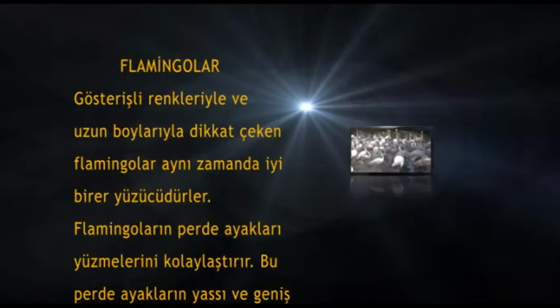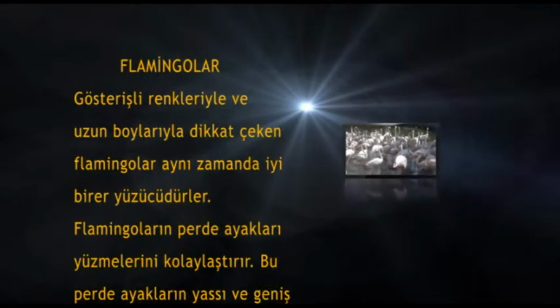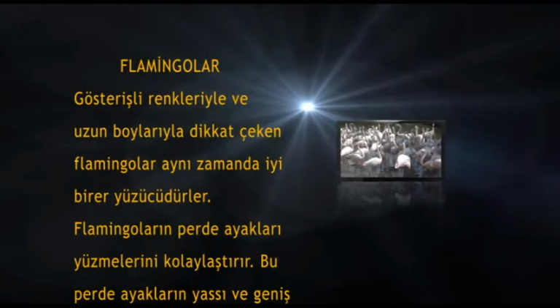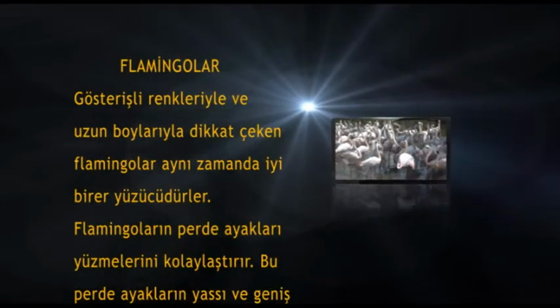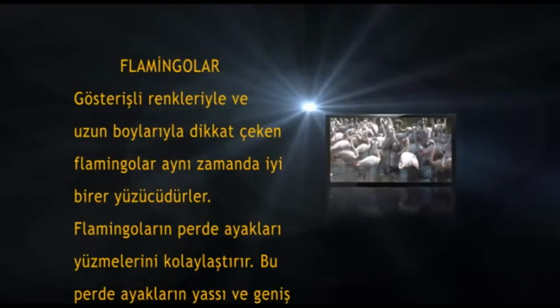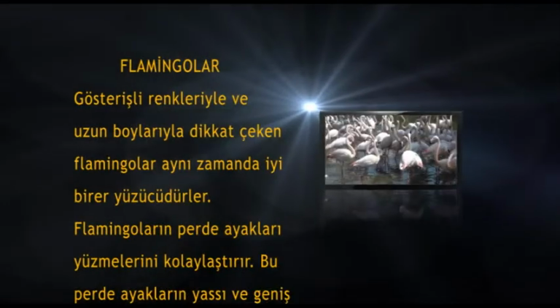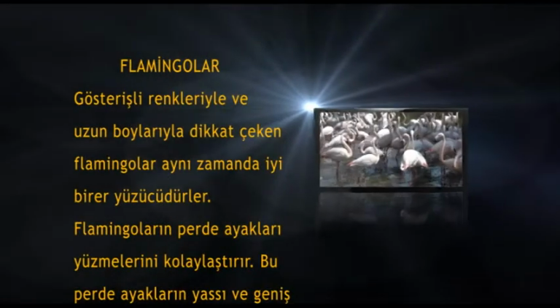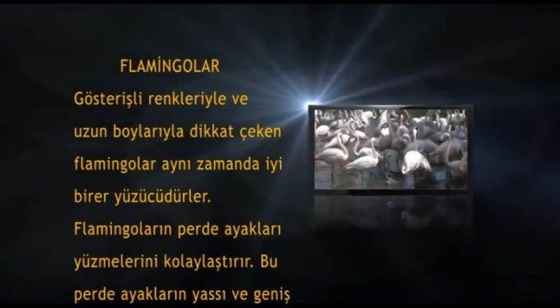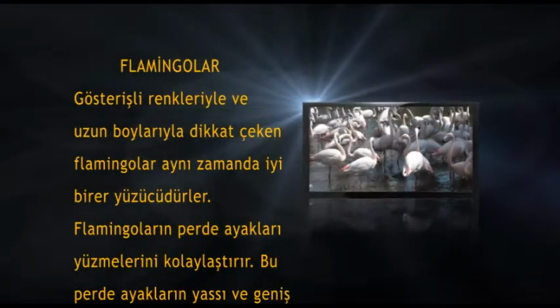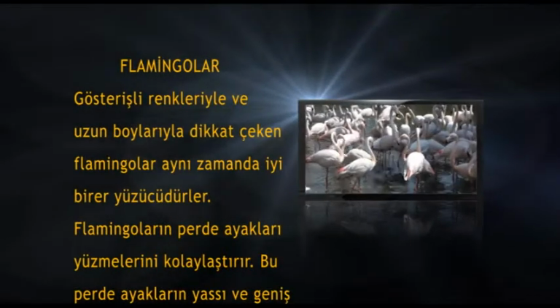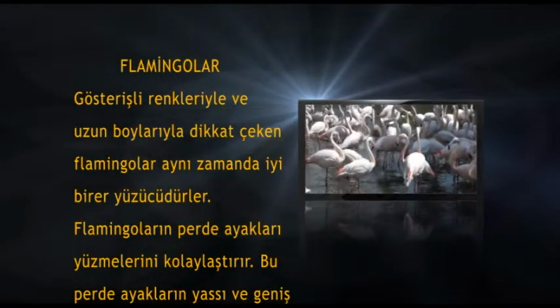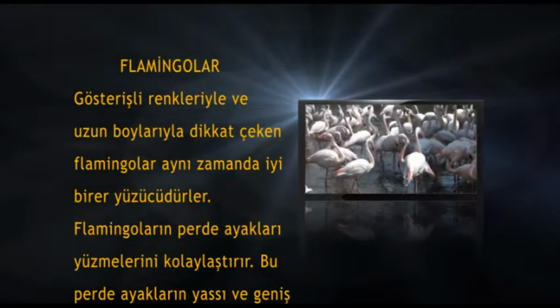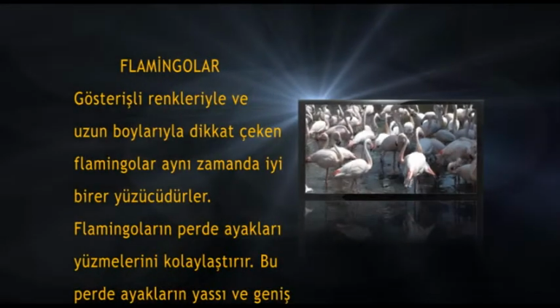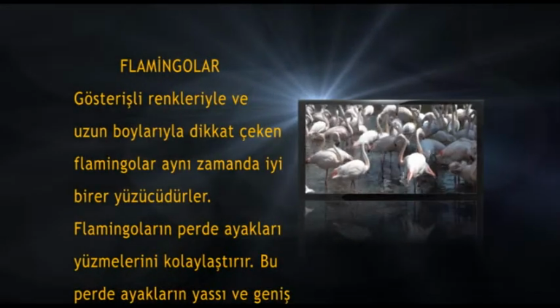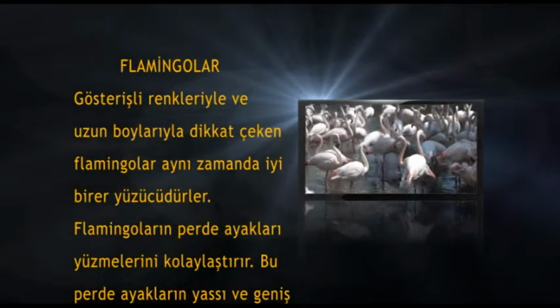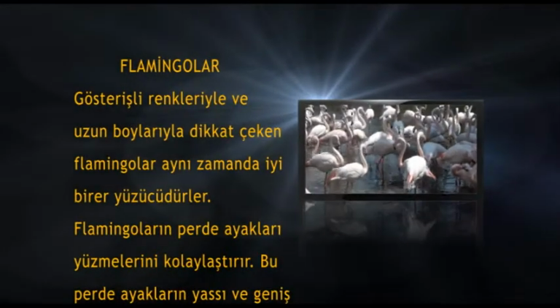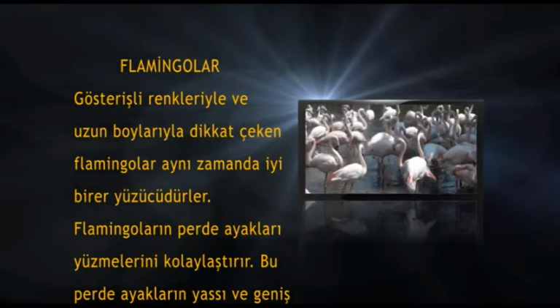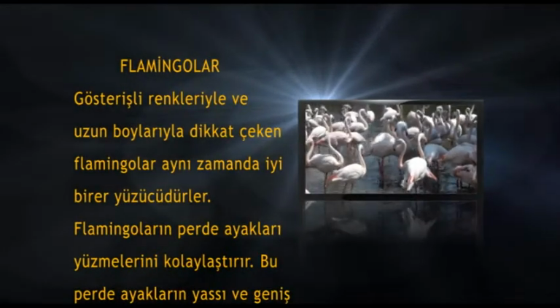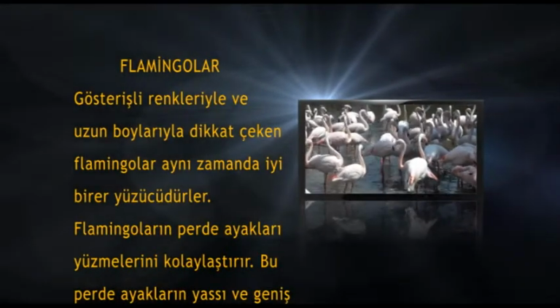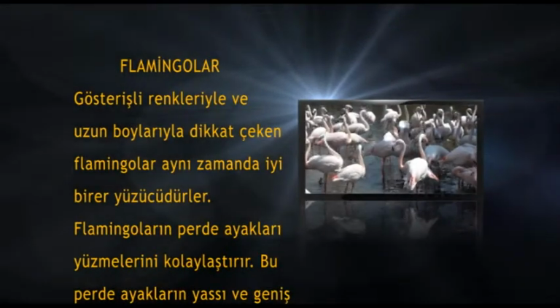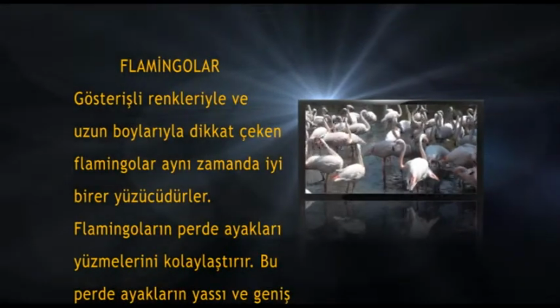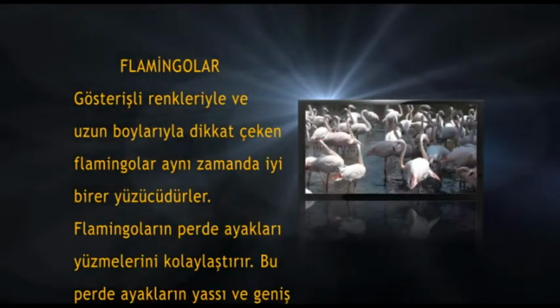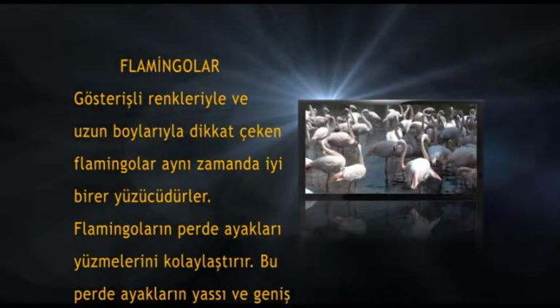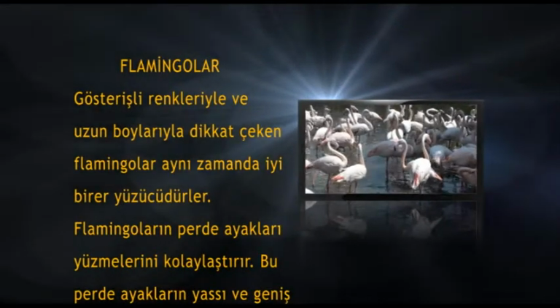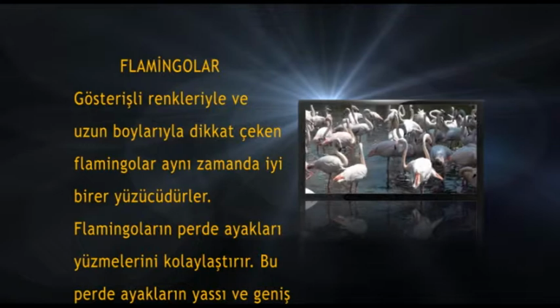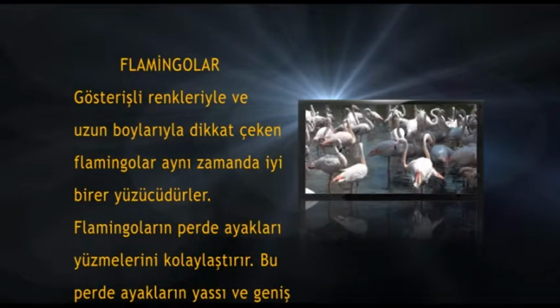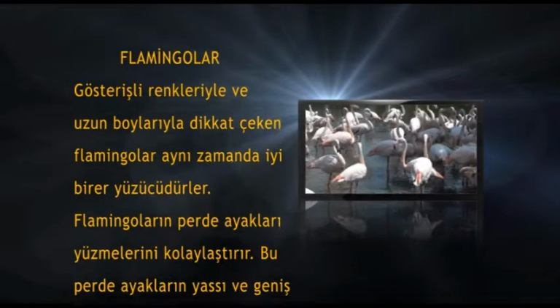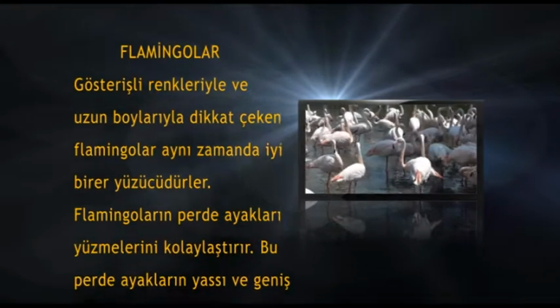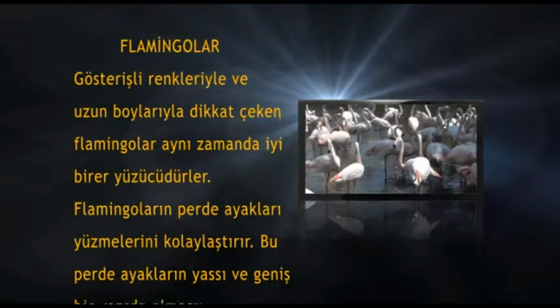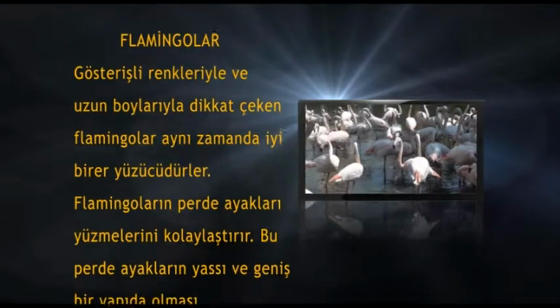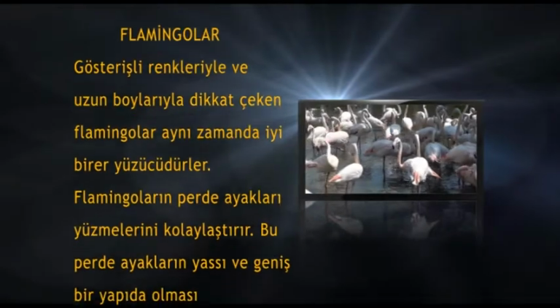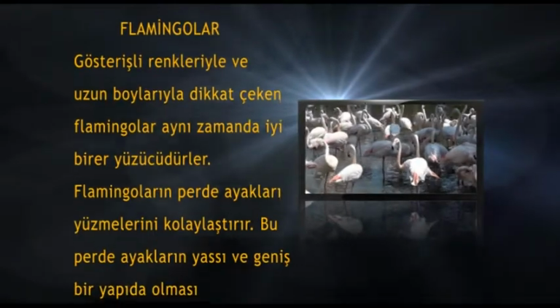Gösterişli renkleriyle ve uzun boylarıyla dikkat çeken flamingolar, aynı zamanda iyi birer yüzücüdürler.